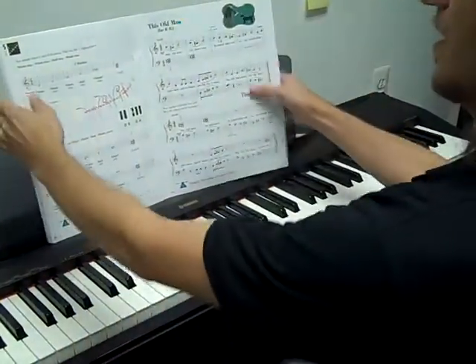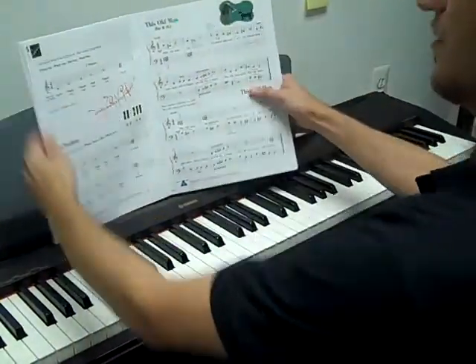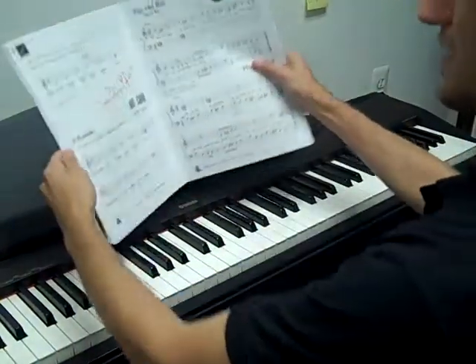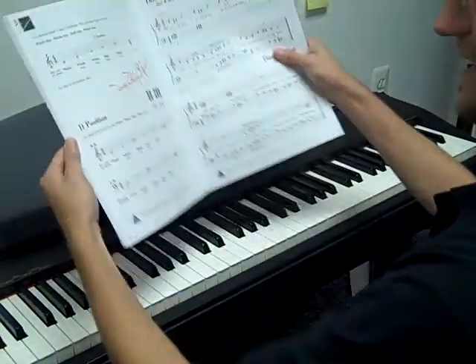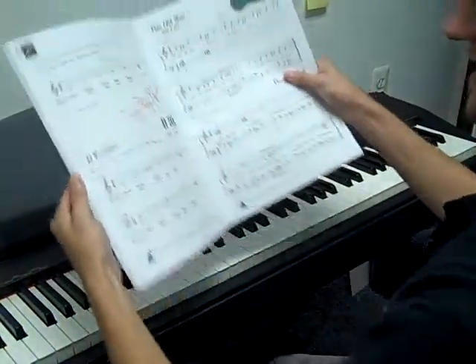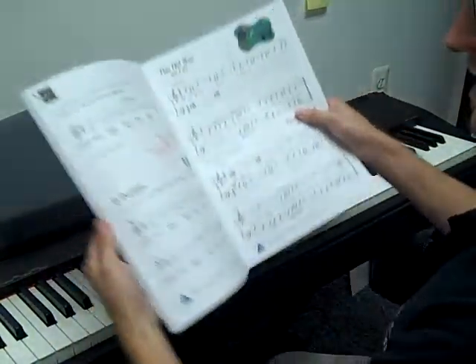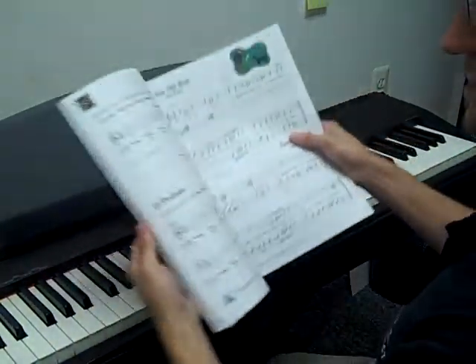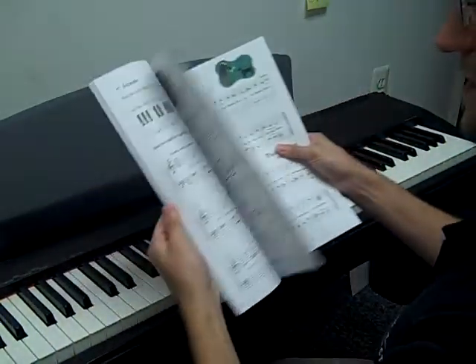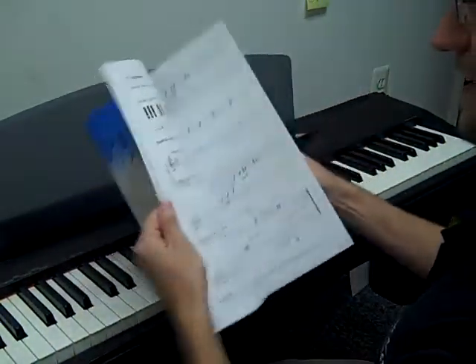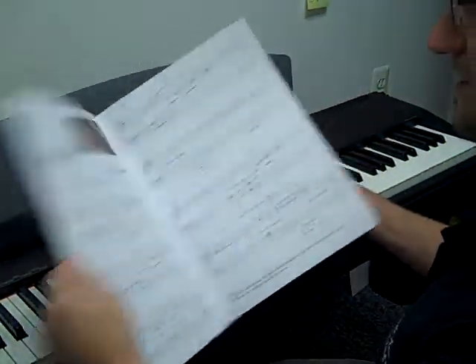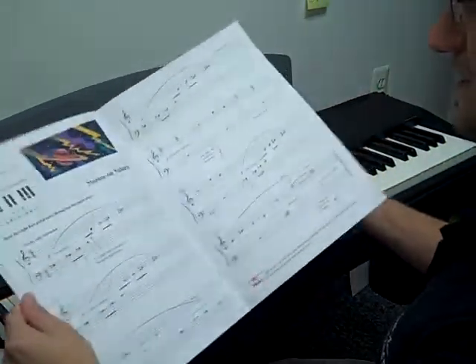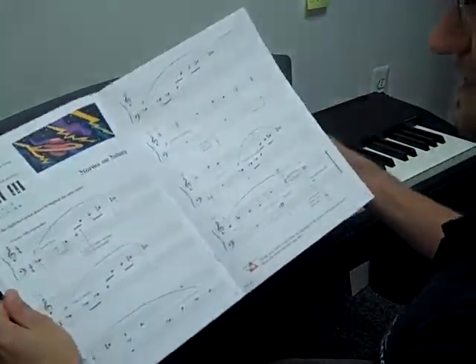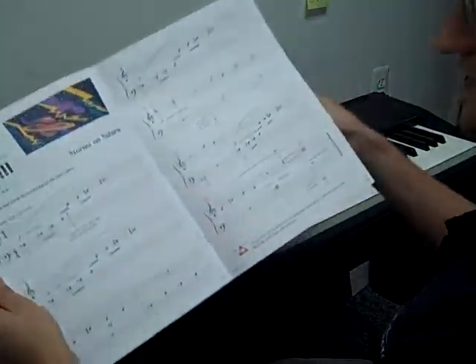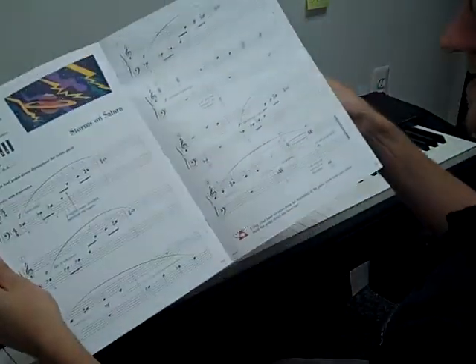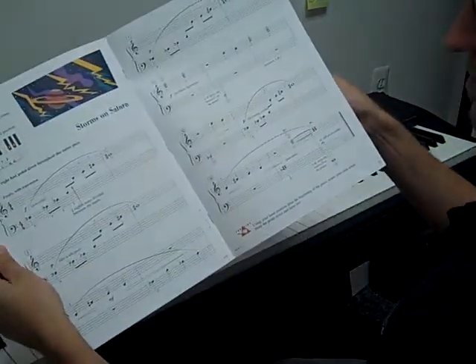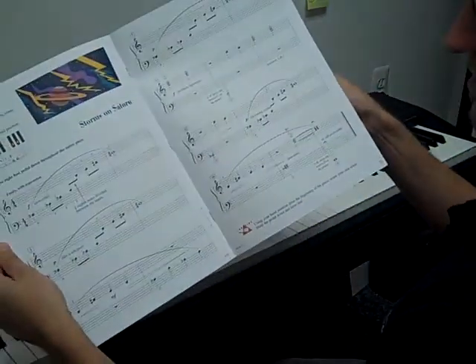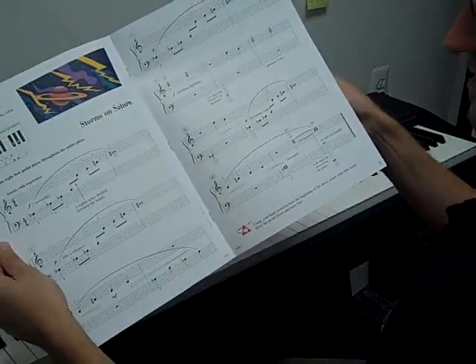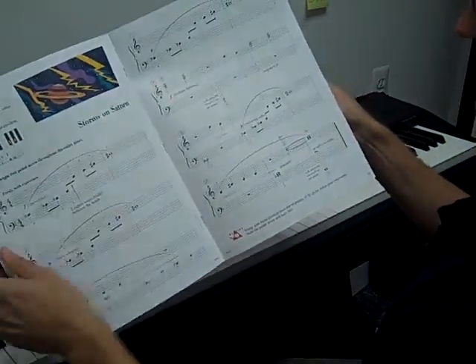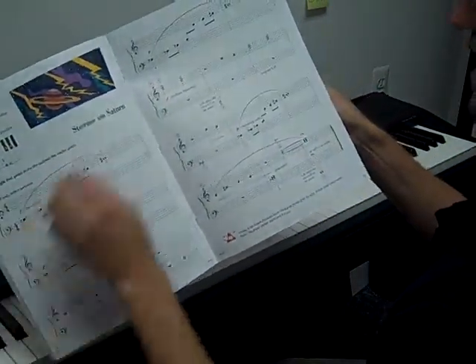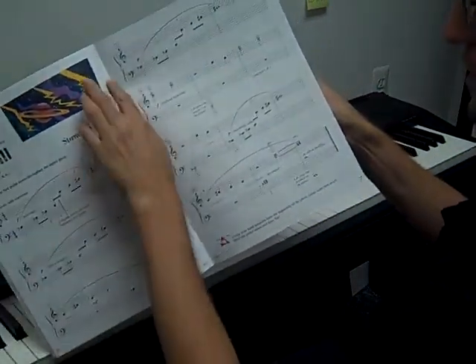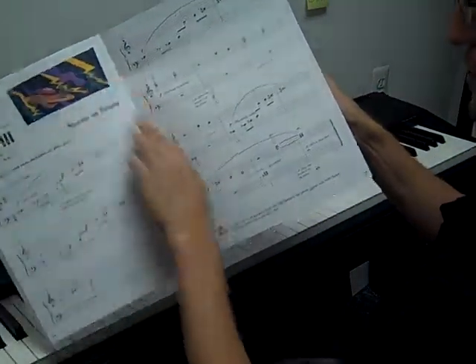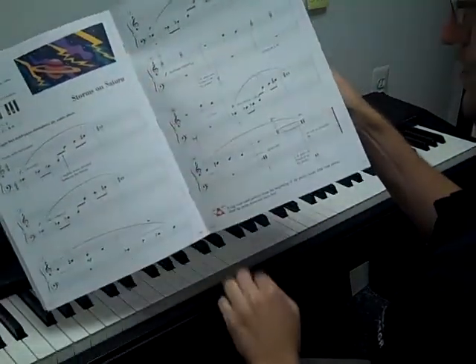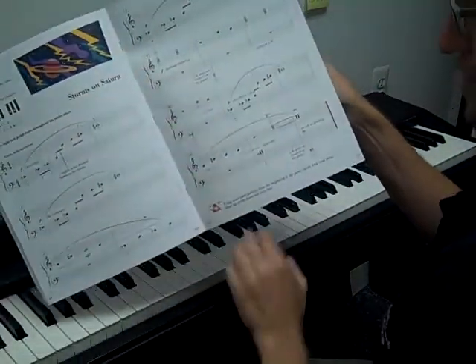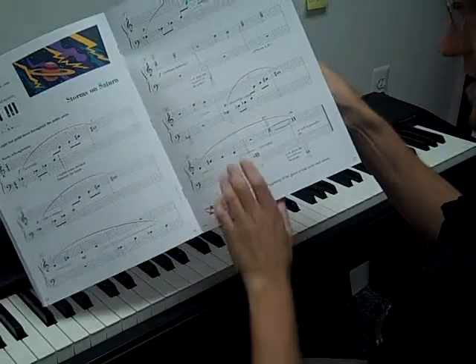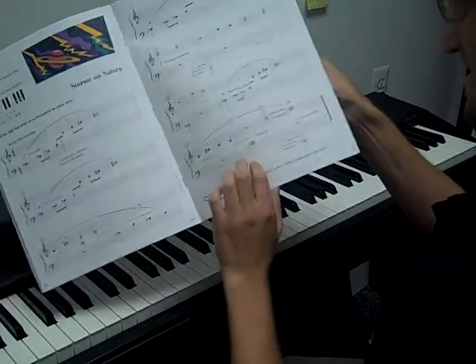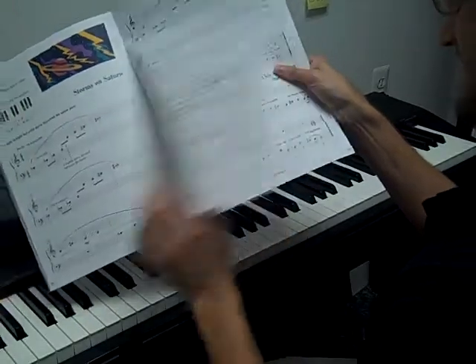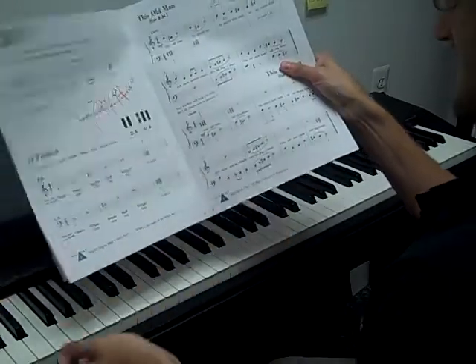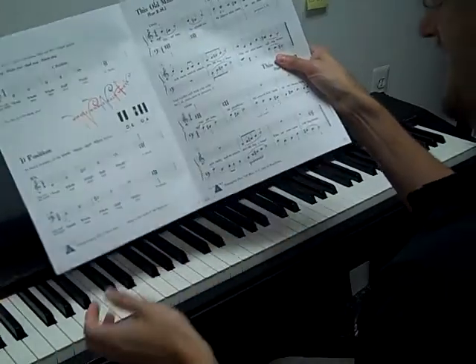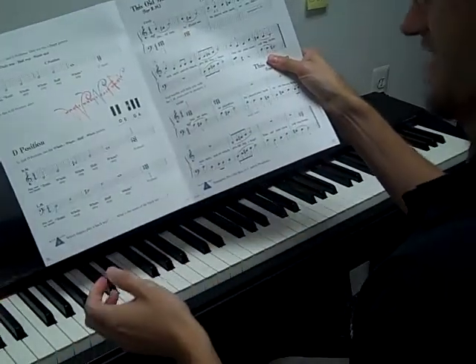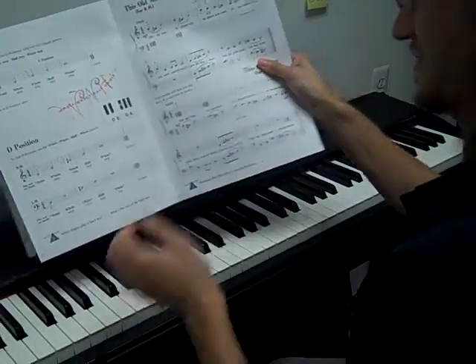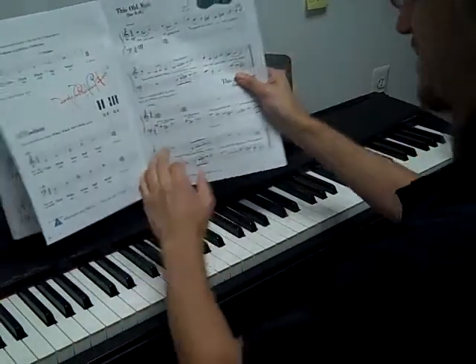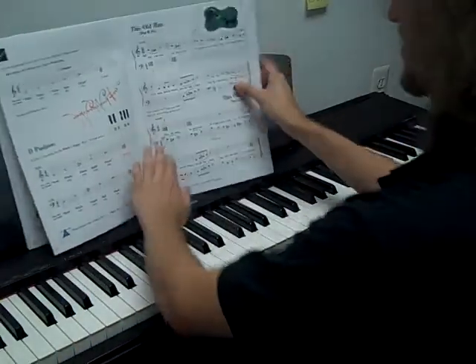Oh, look at this — chapter 5. And look at this: staples, halfway through the book. Love staples.